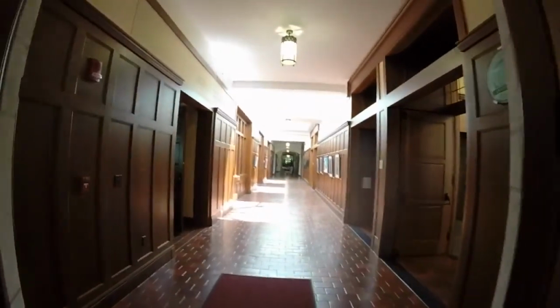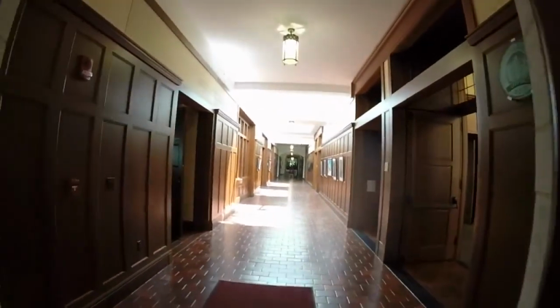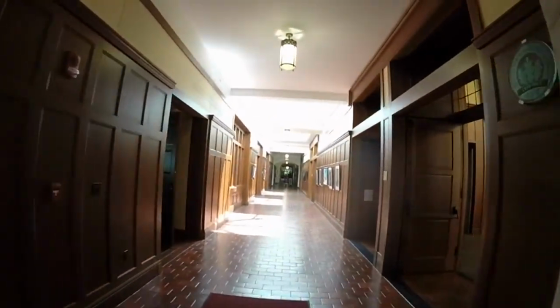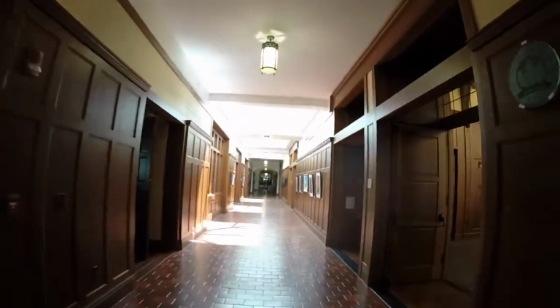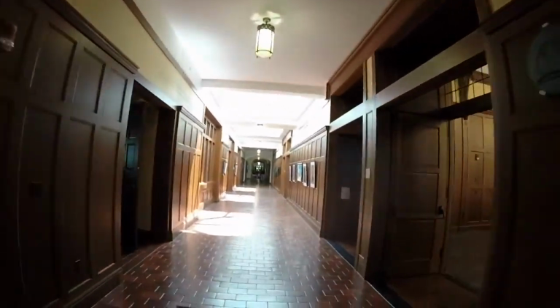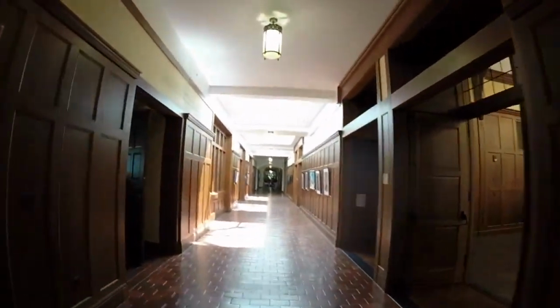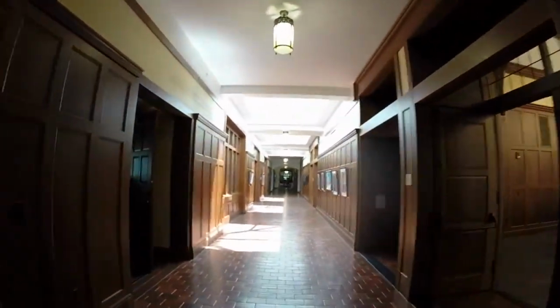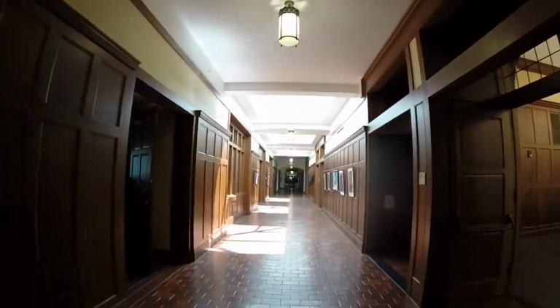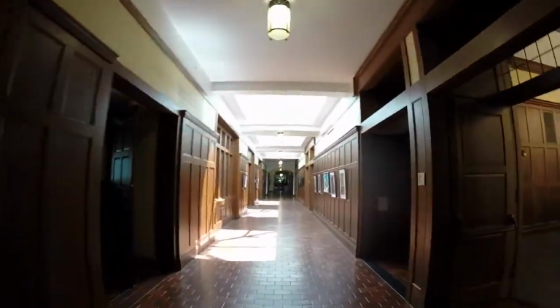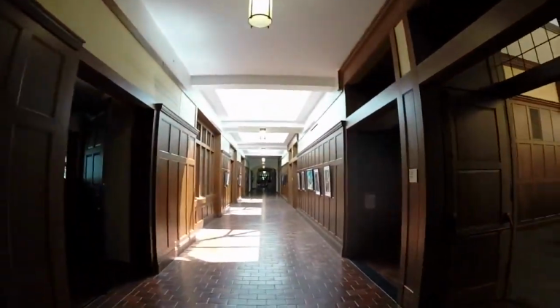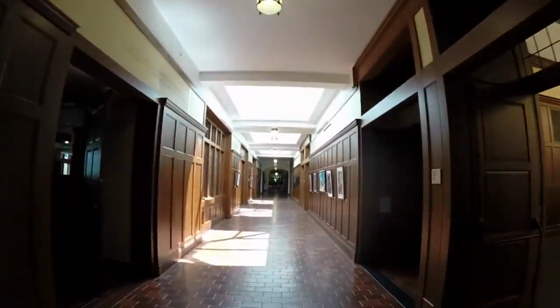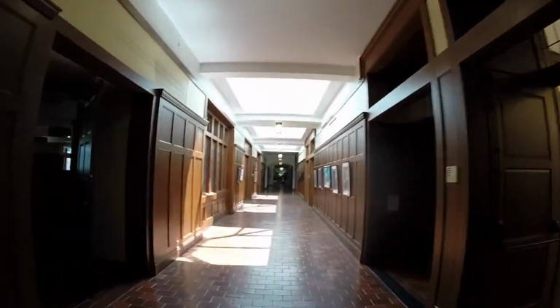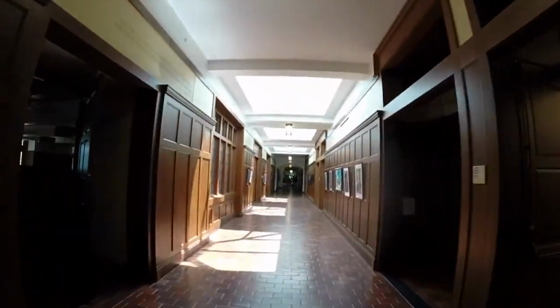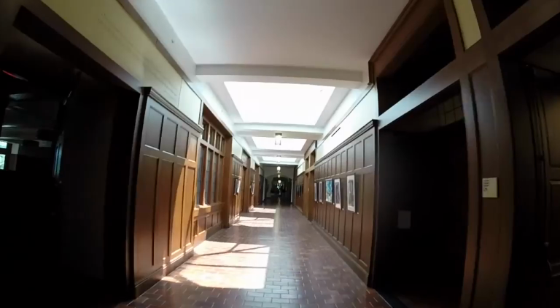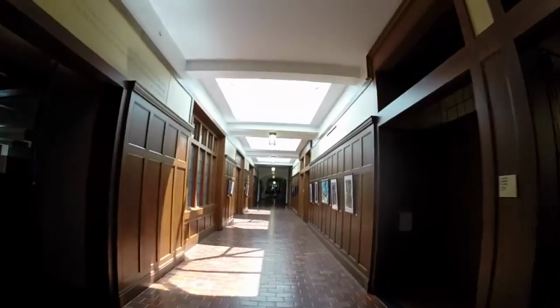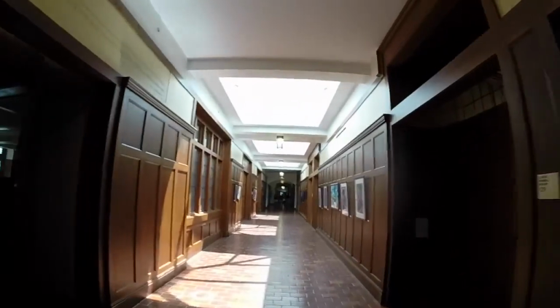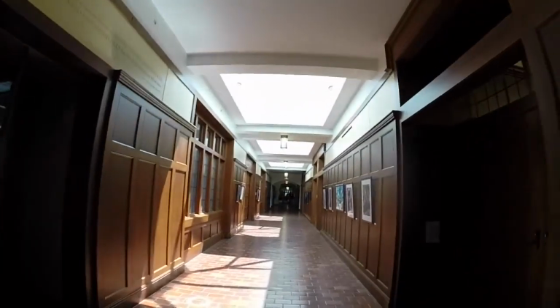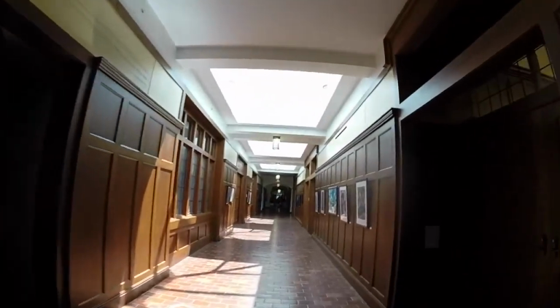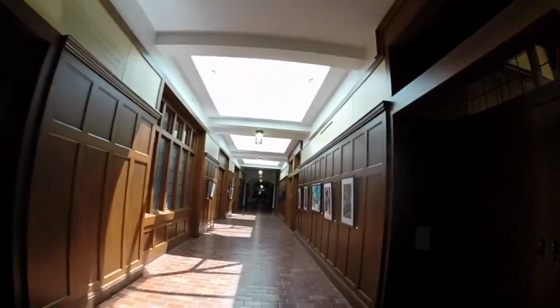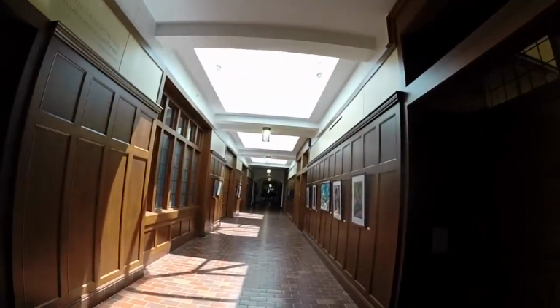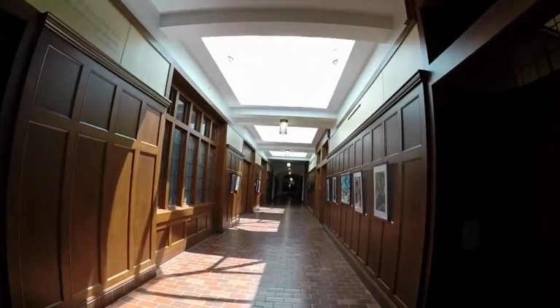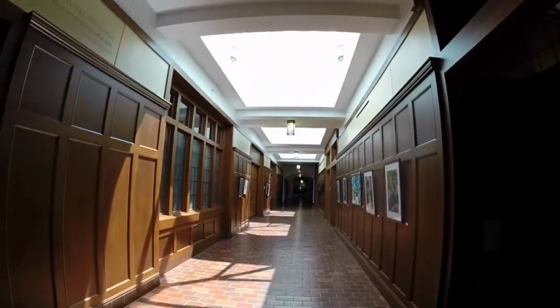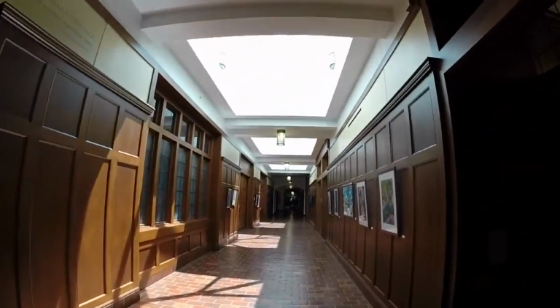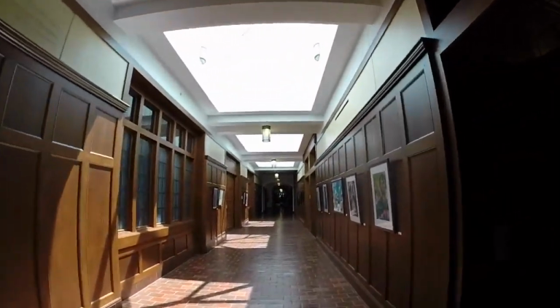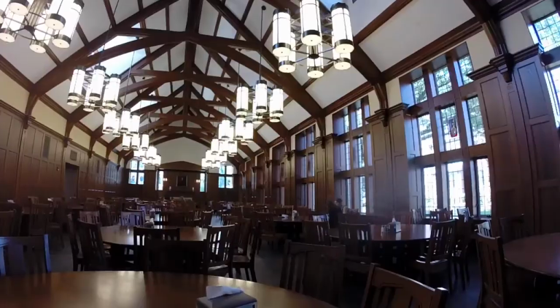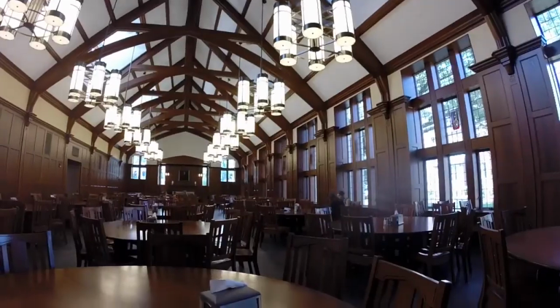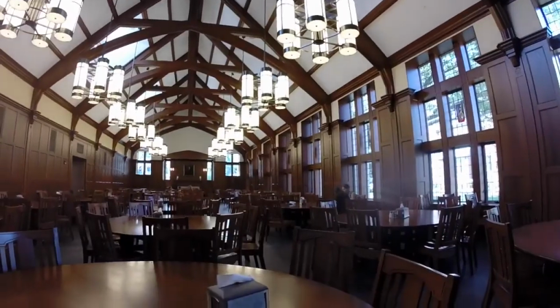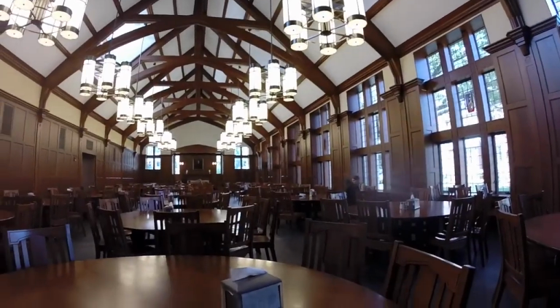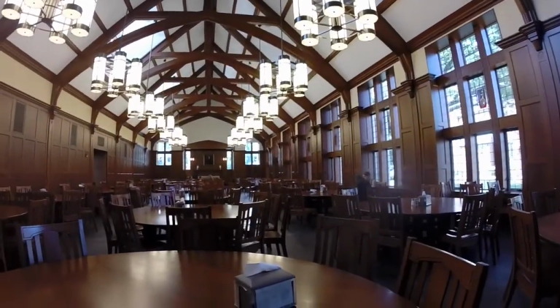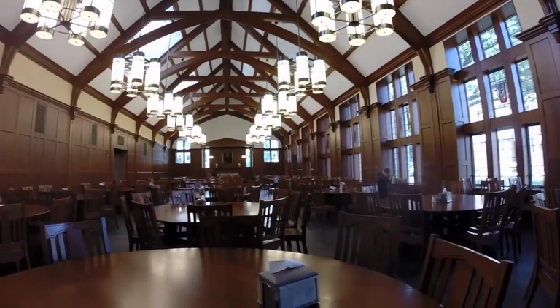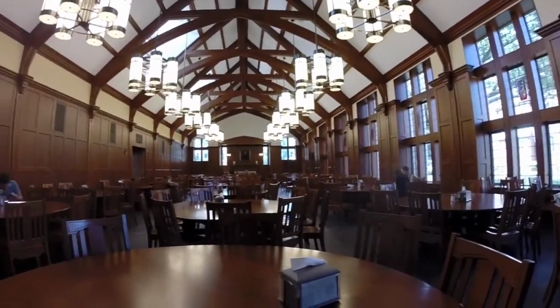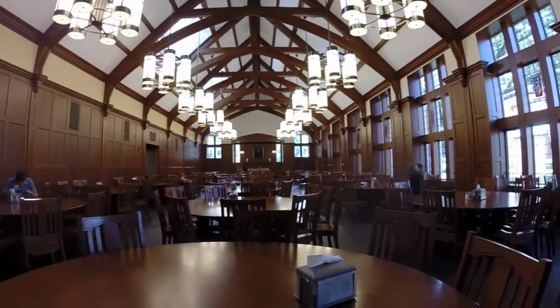Down this hallway, there are three dining halls in which you can eat, and our servery. This is the Lobby Dining Hall.